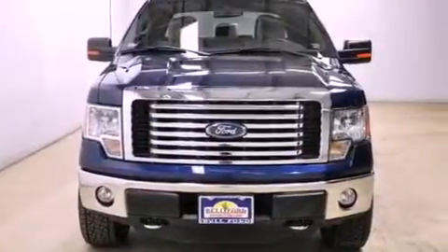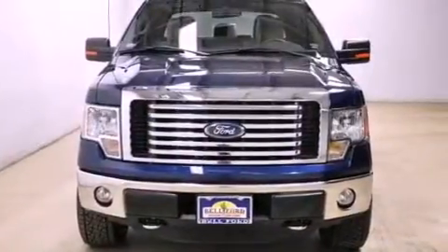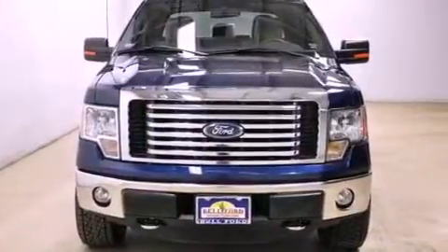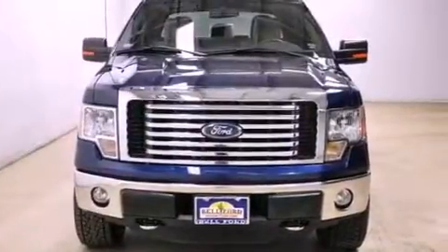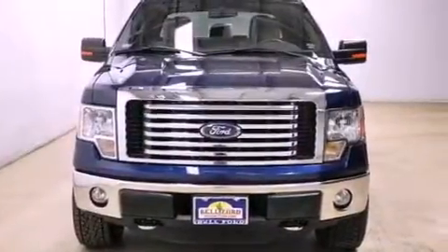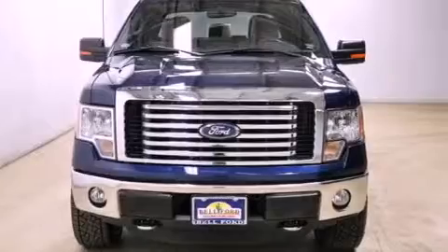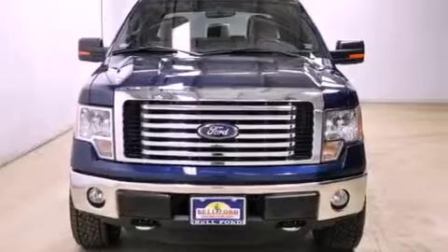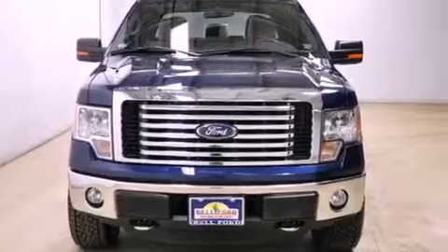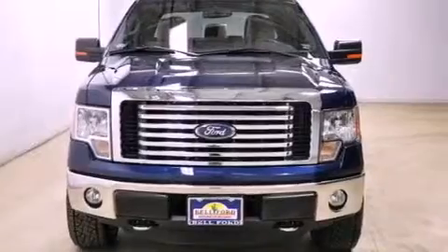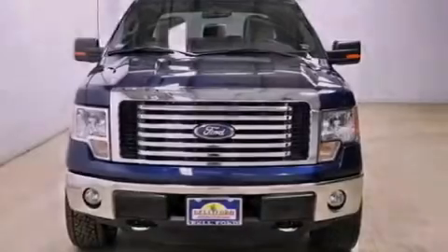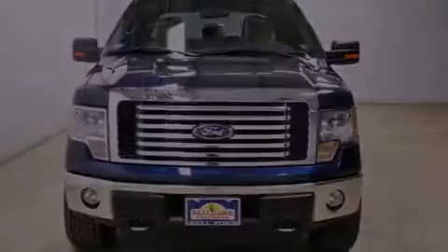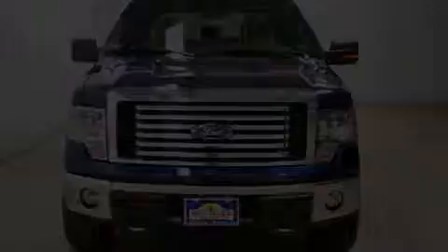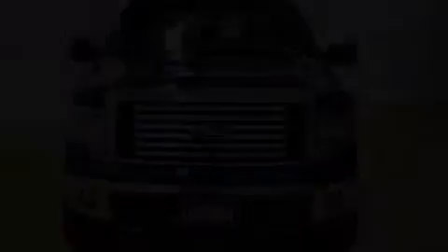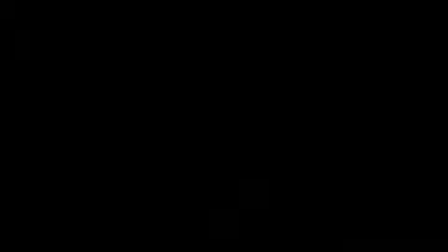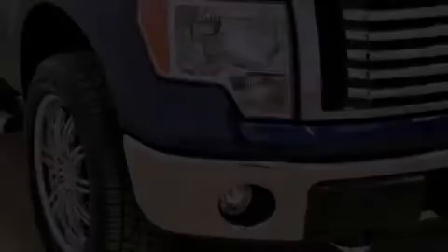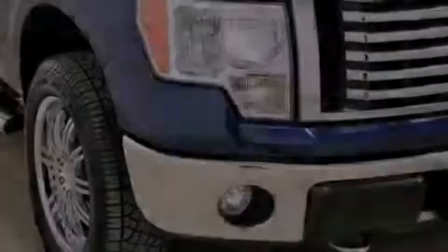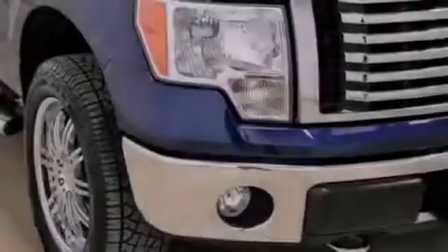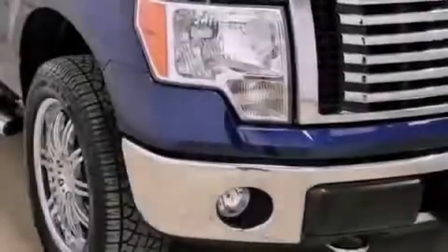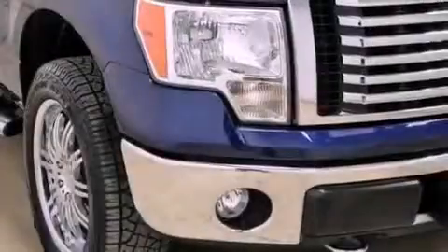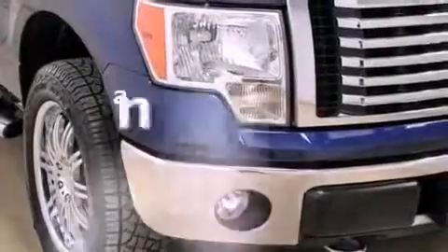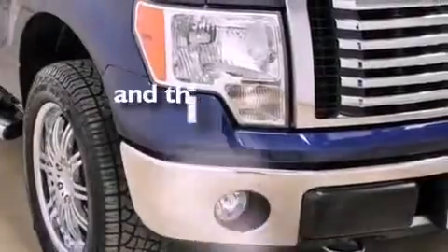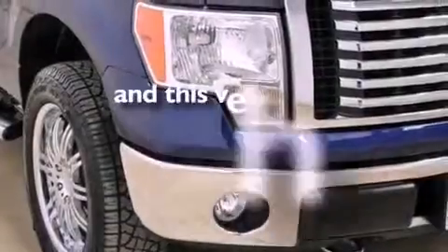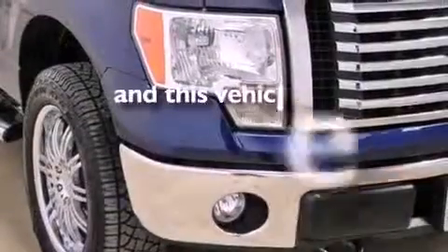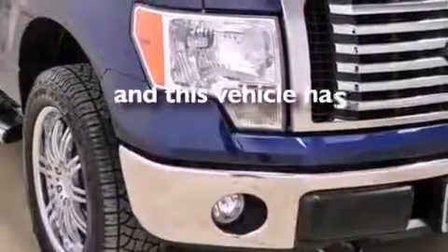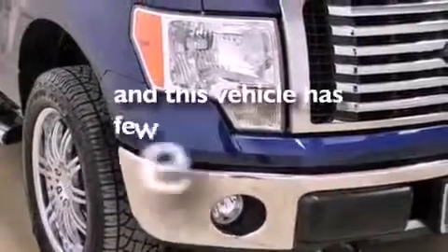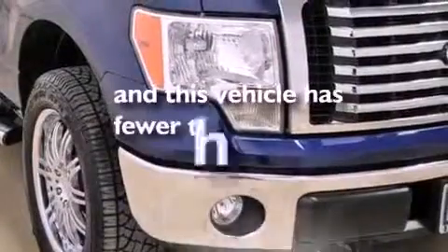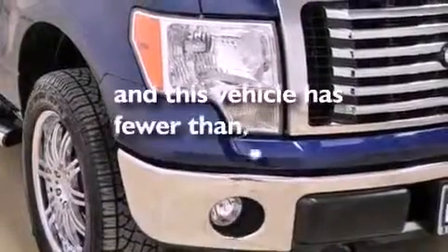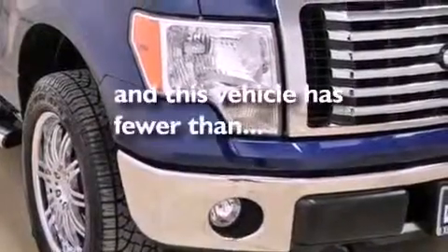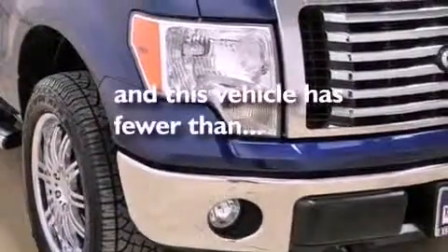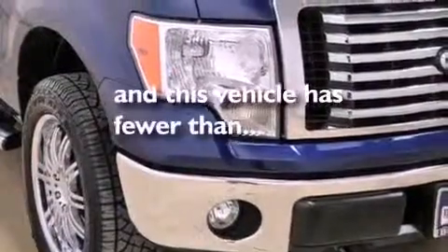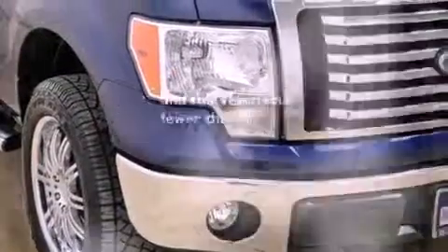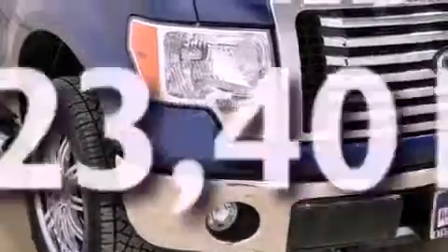An anti-lock braking system, keyless entry, and this vehicle has fewer than 24,000 miles on the odometer.